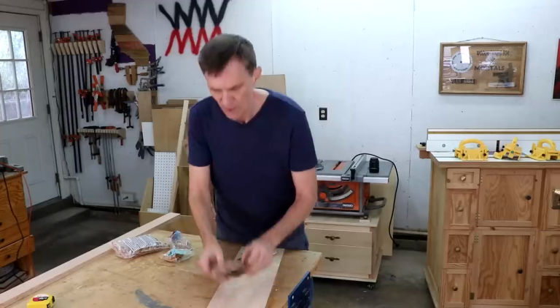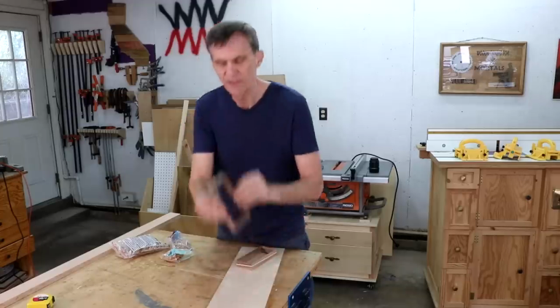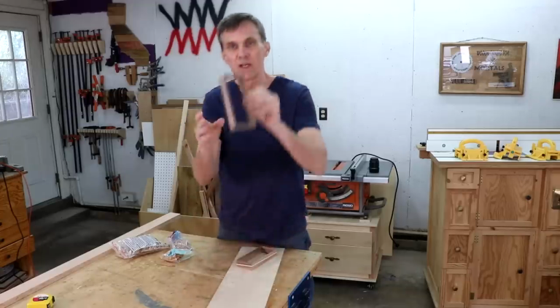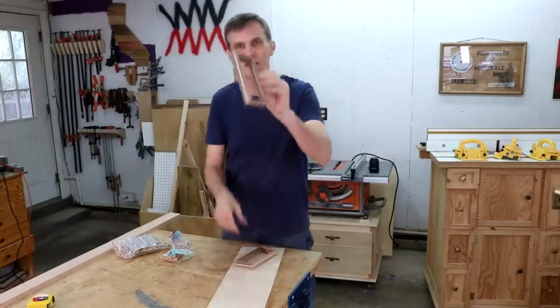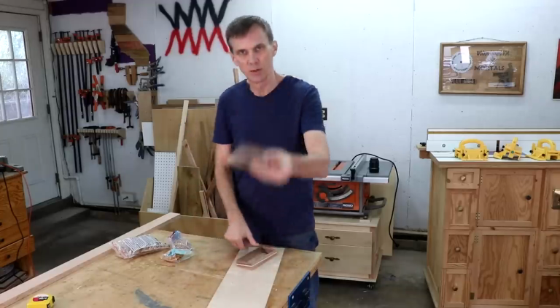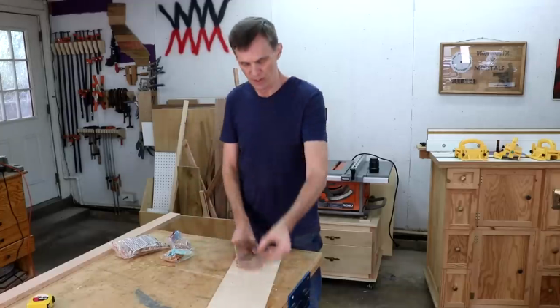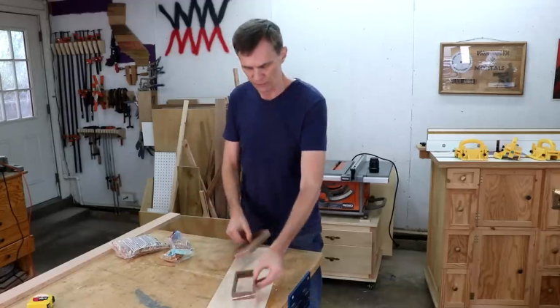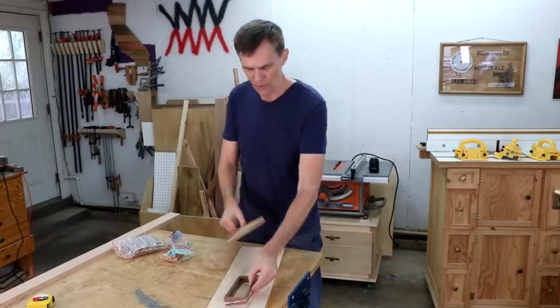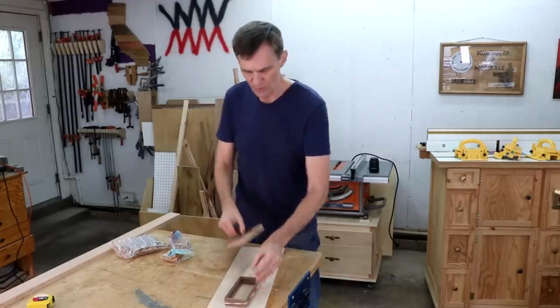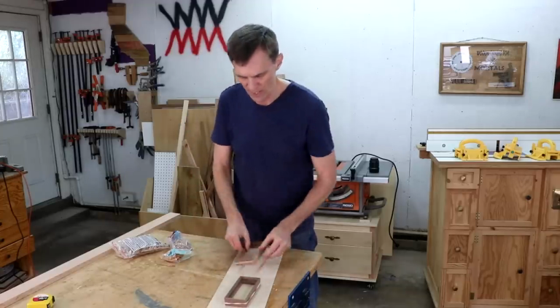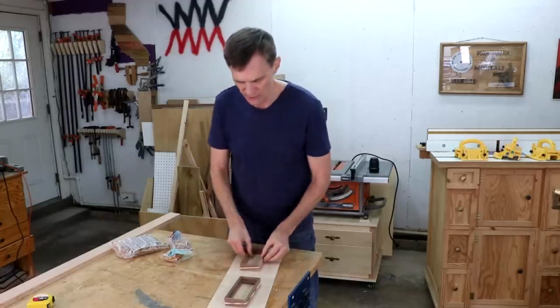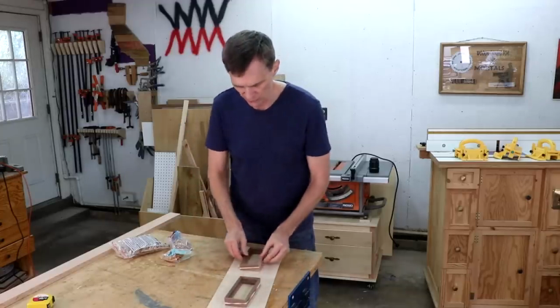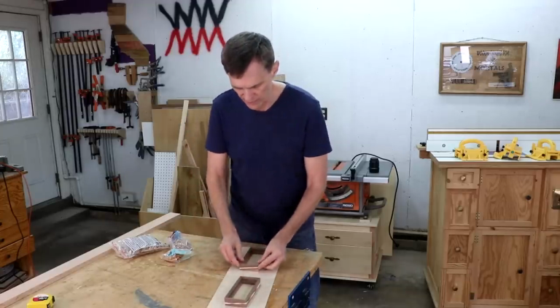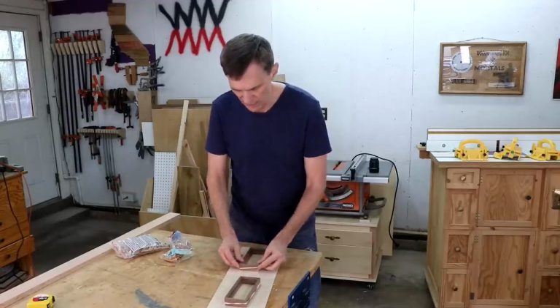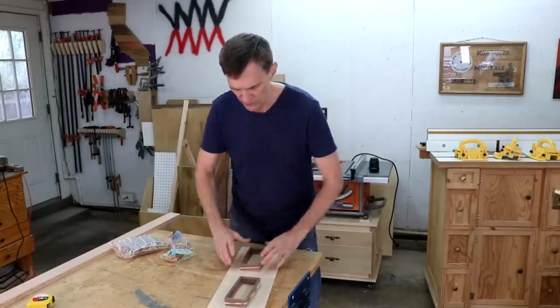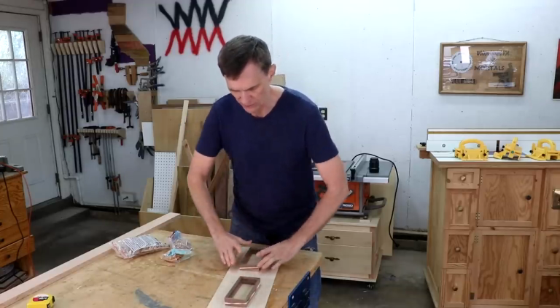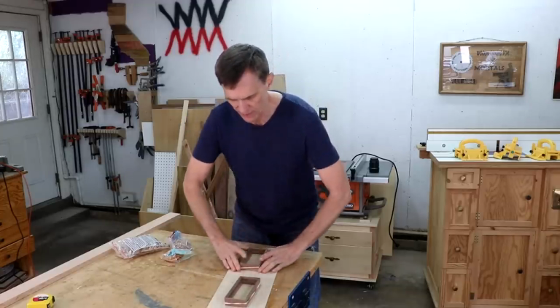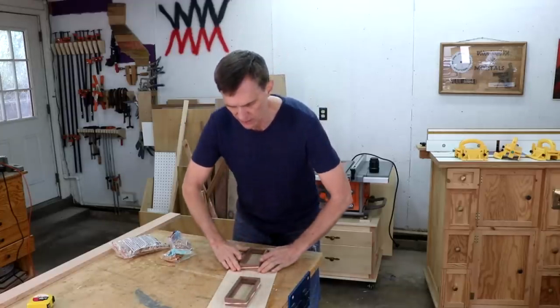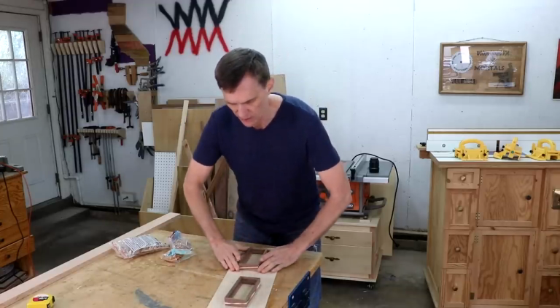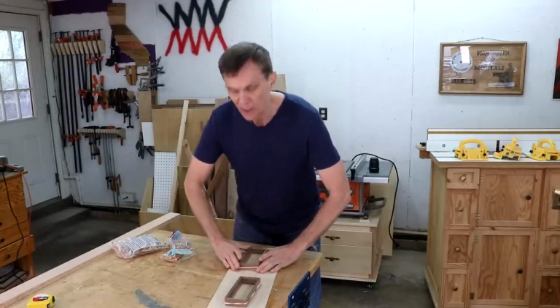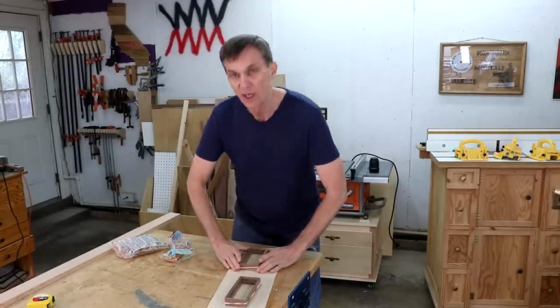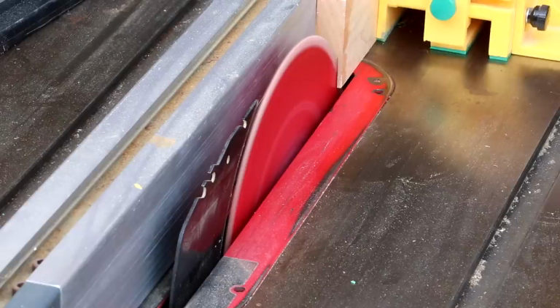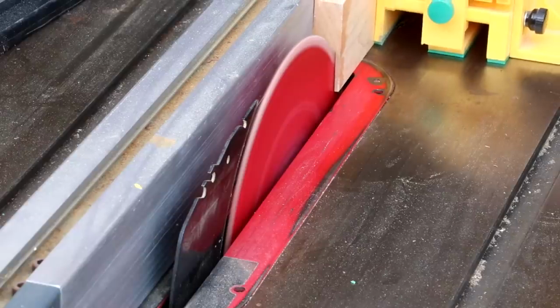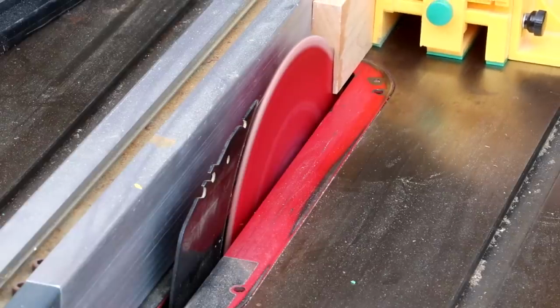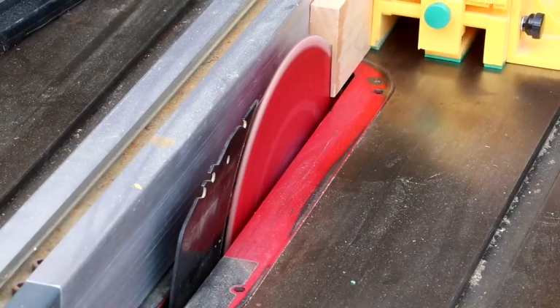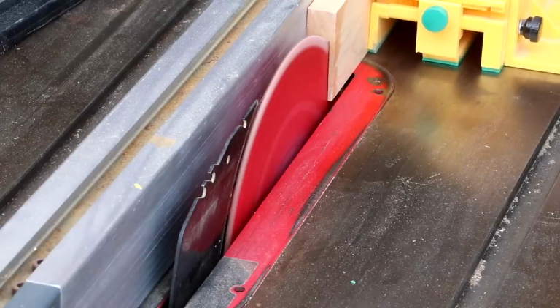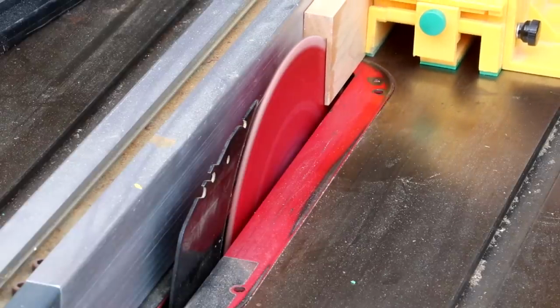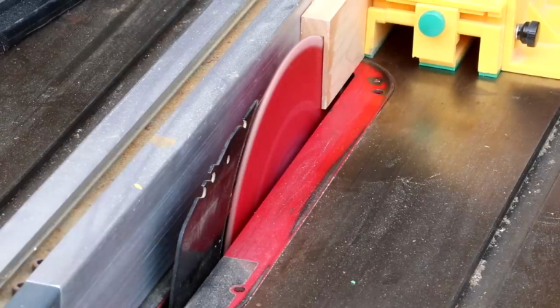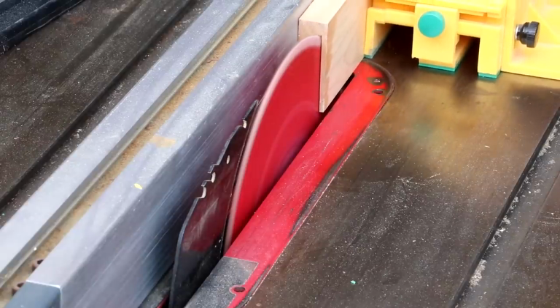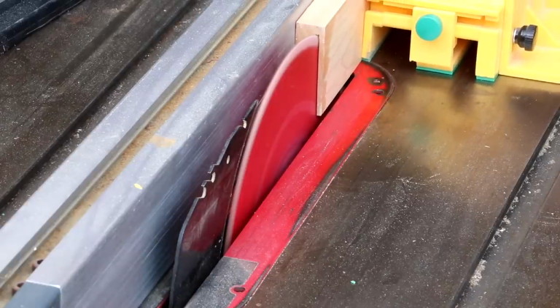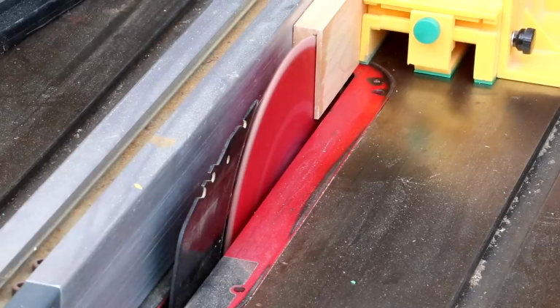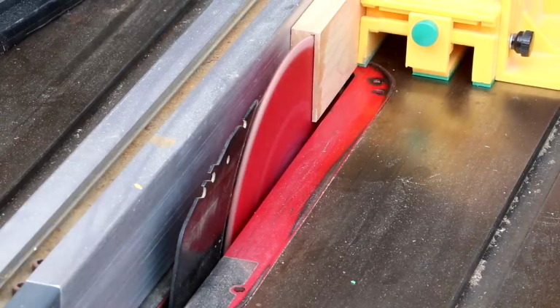I've got these held together with rubber bands for now so that I can cut the top and bottom panels to size. Now I just need to glue everything together.